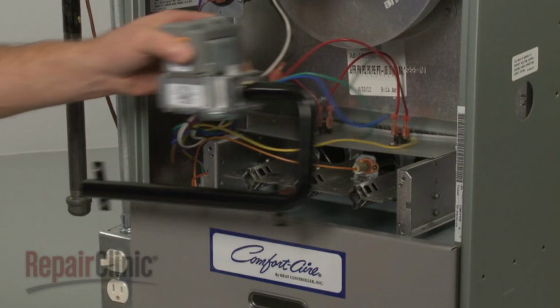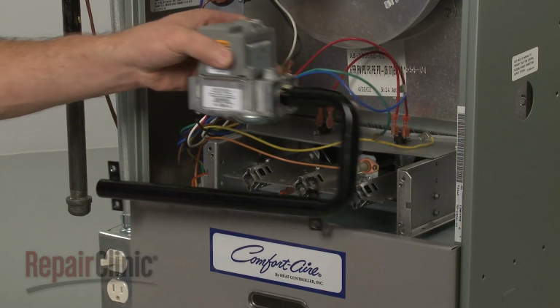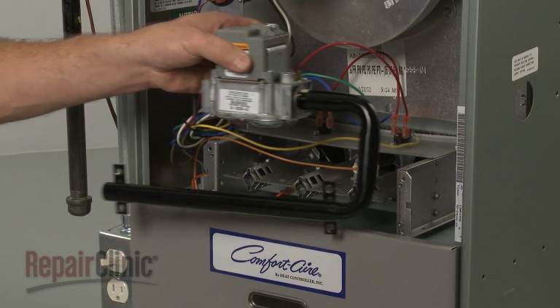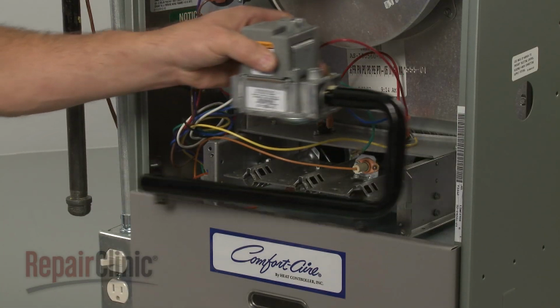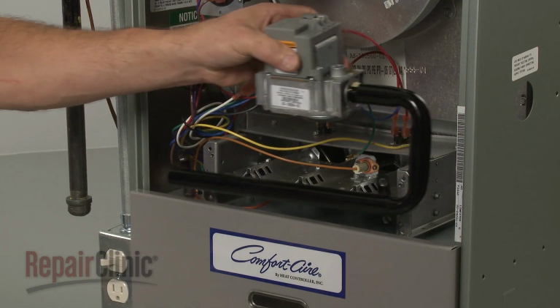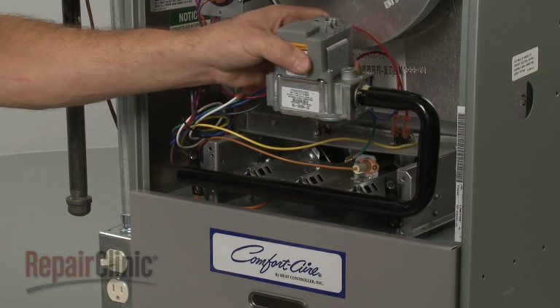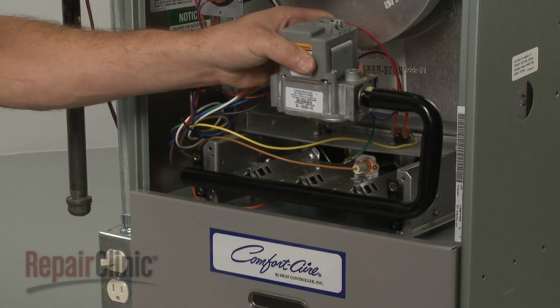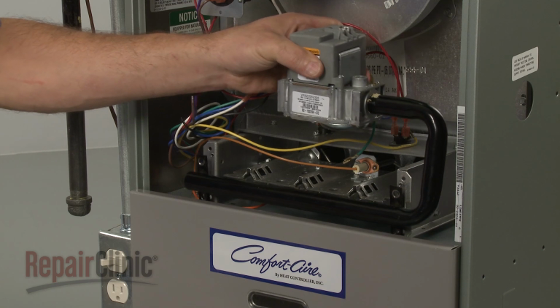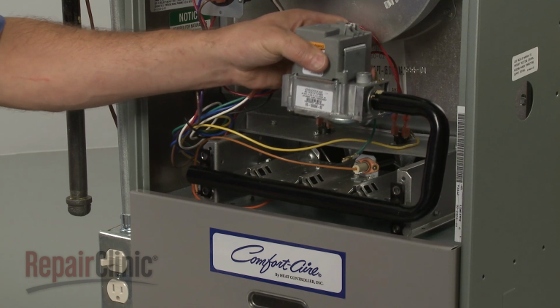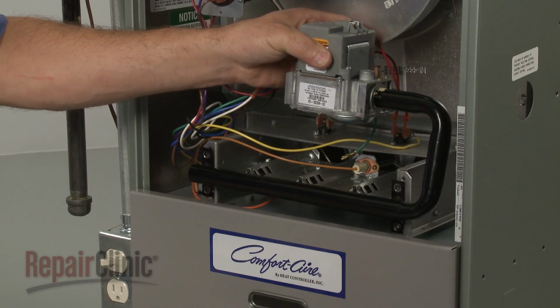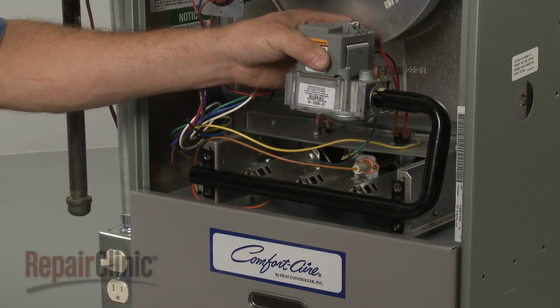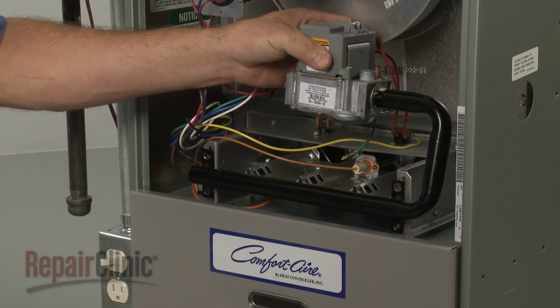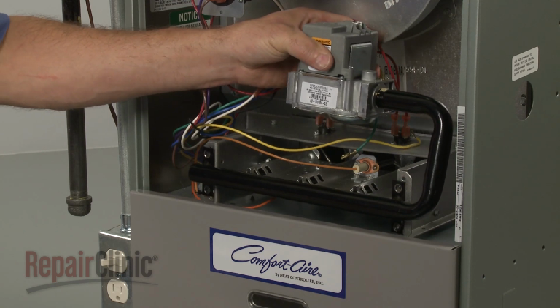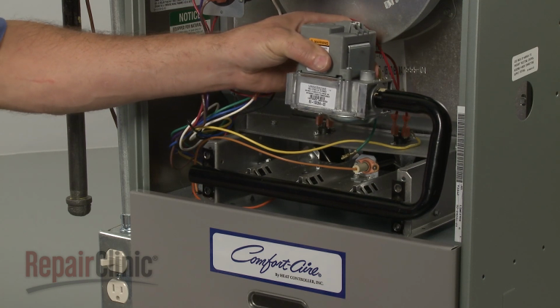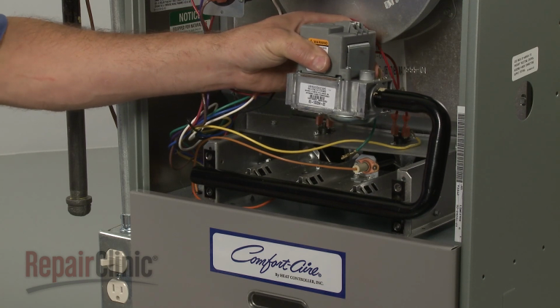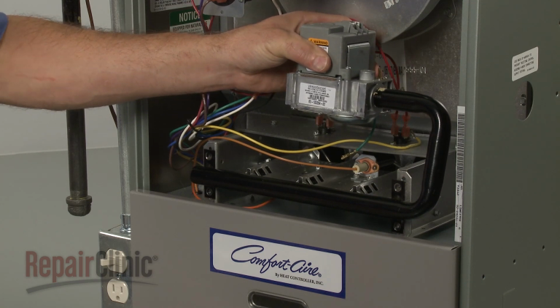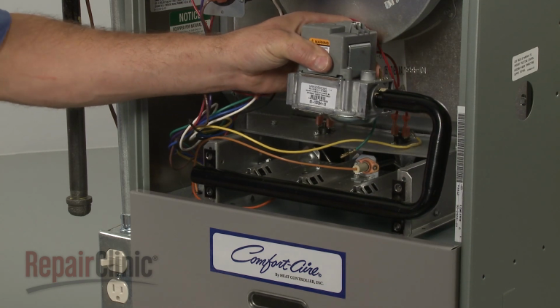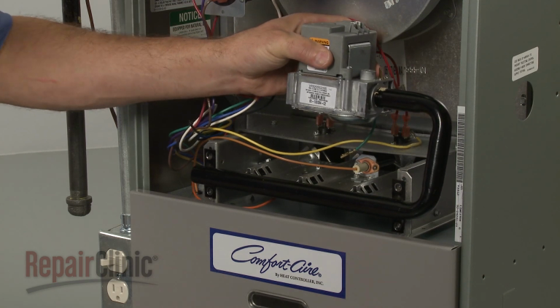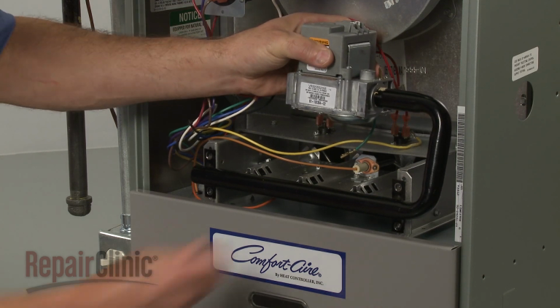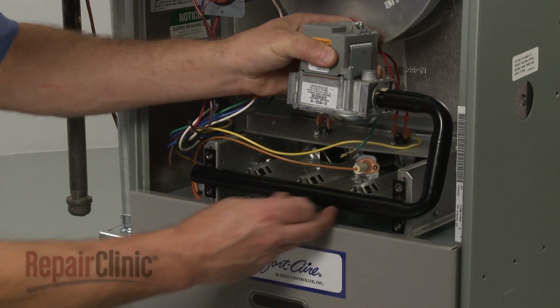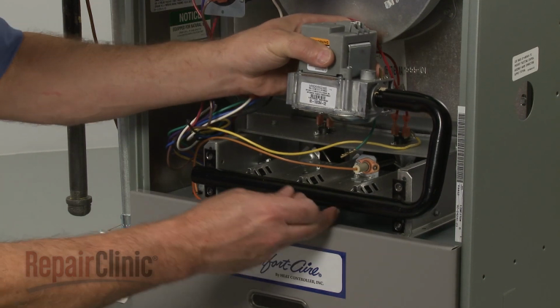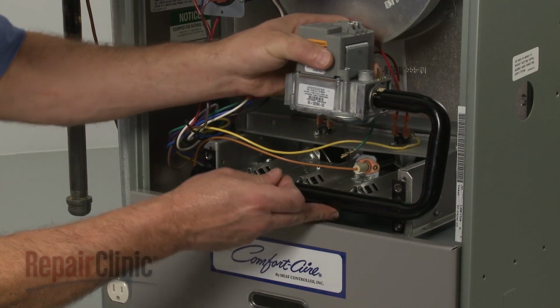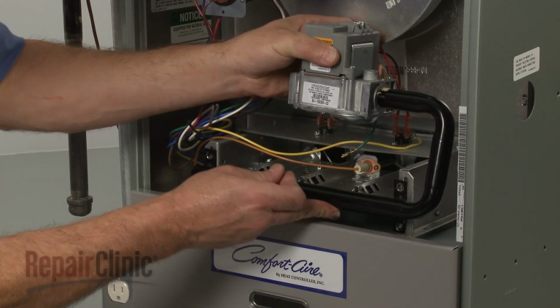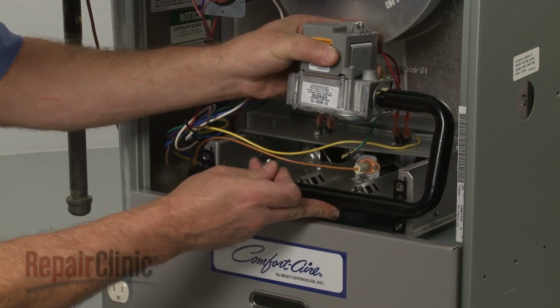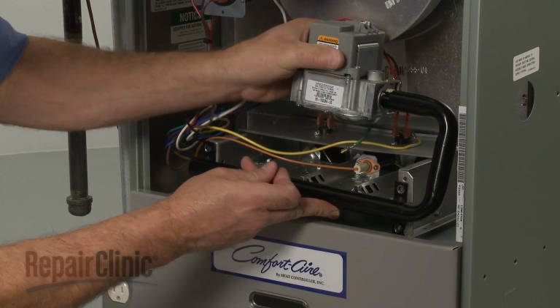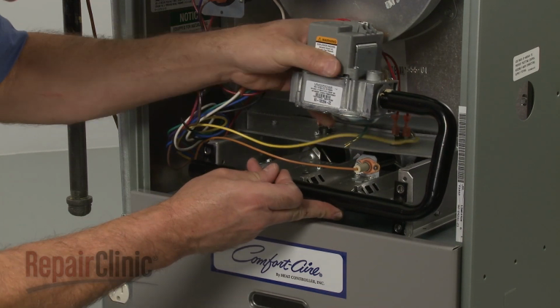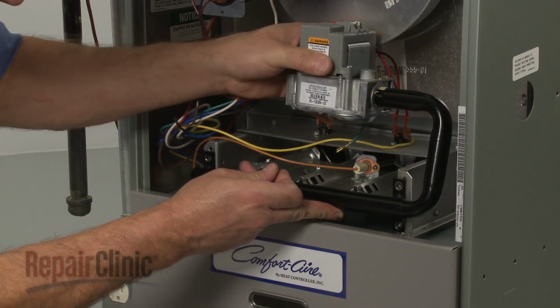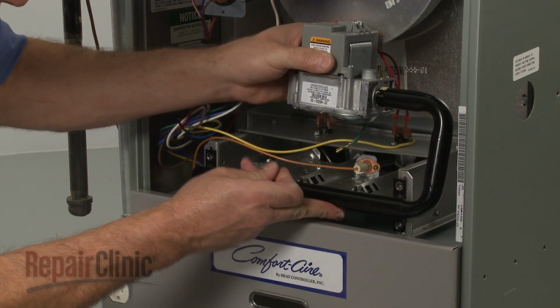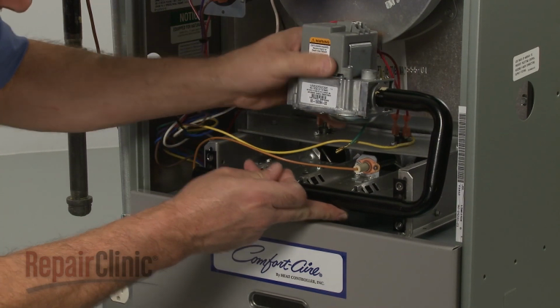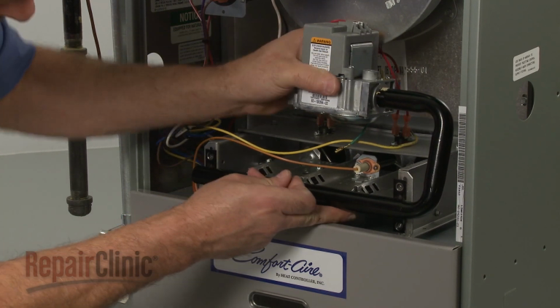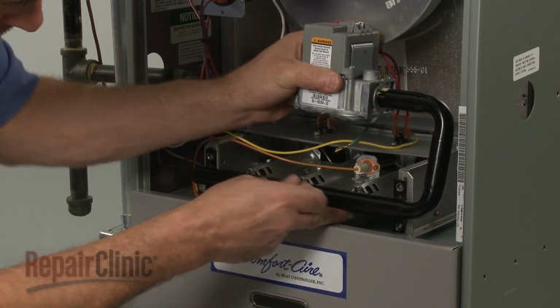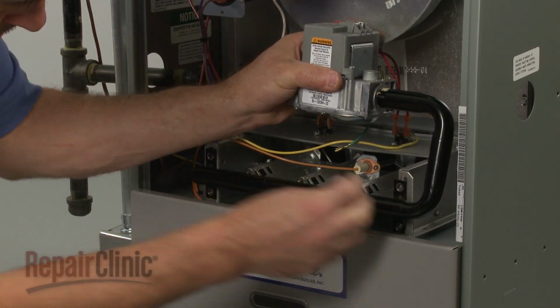Before you replace or install a new gas valve, apply some sealant to the threads of the manifold. Now thread the valve onto the manifold. Reposition the manifold on the burner assembly and re-thread the screws to secure.